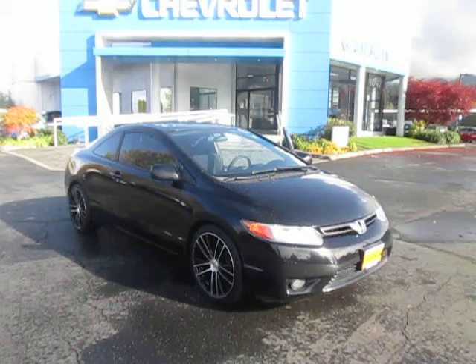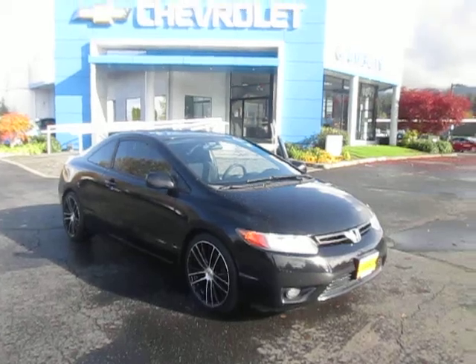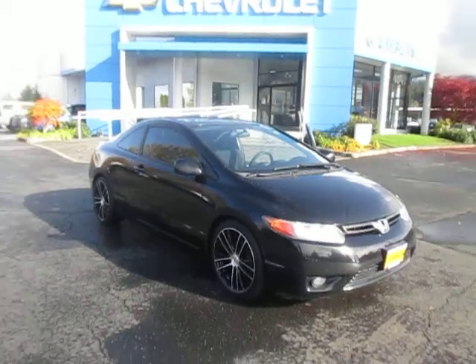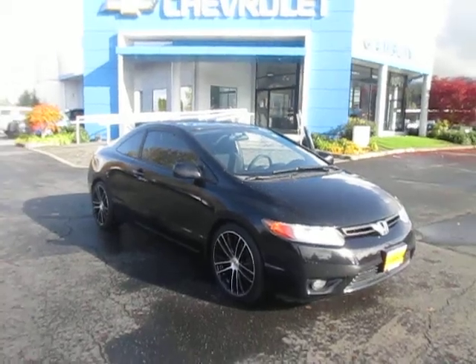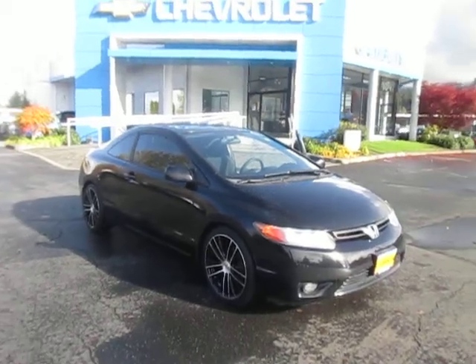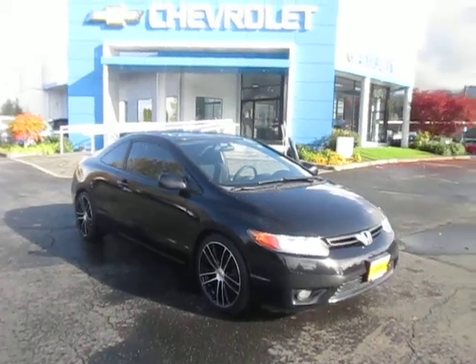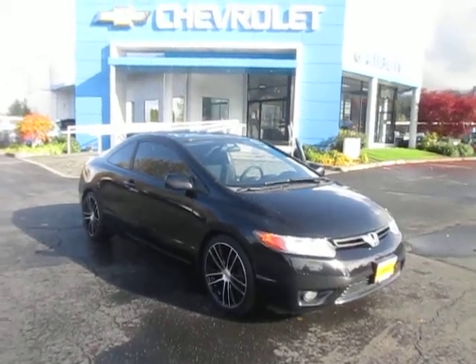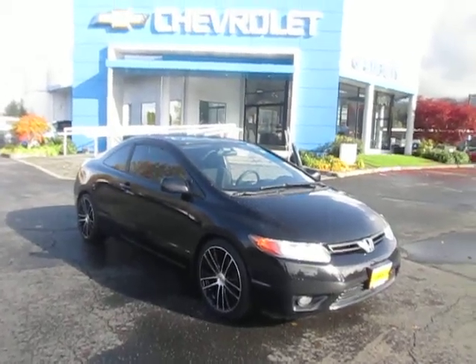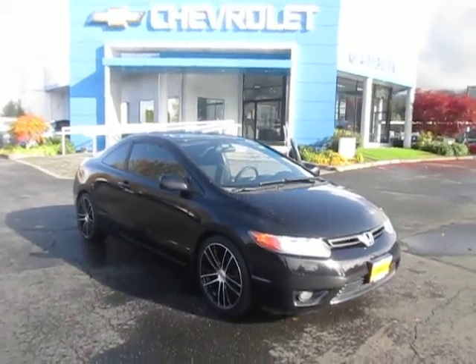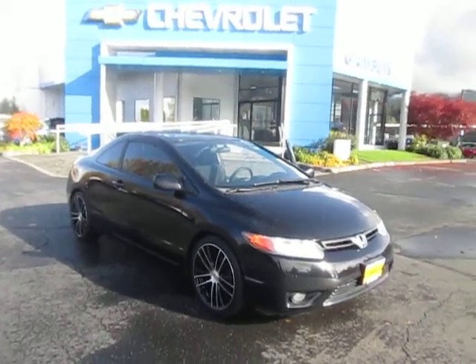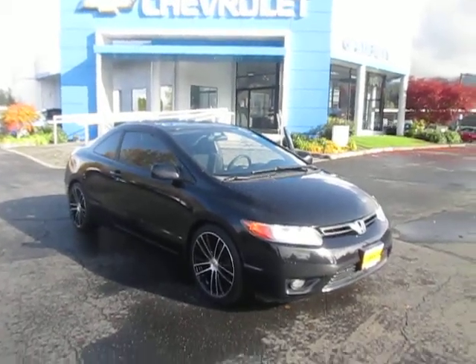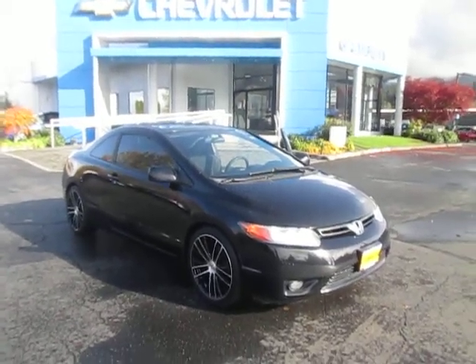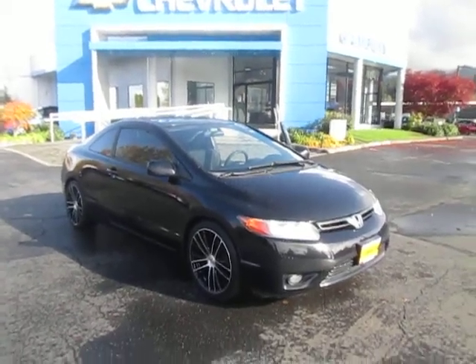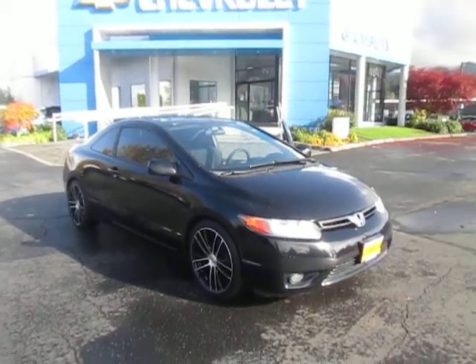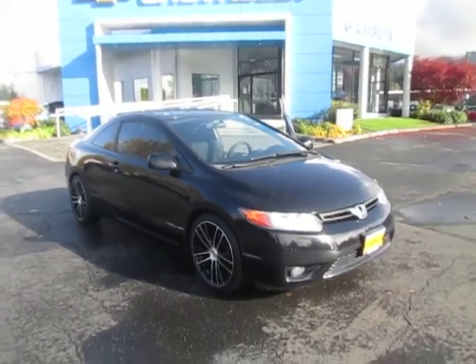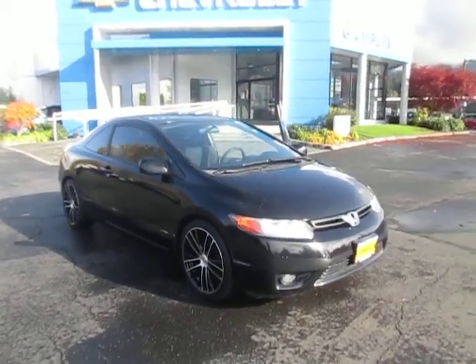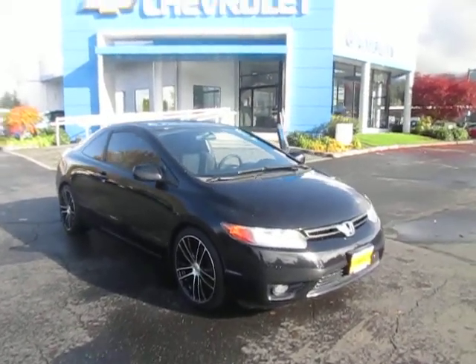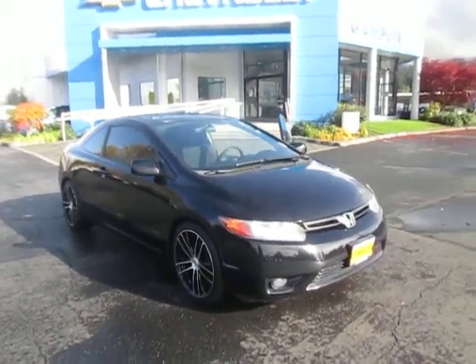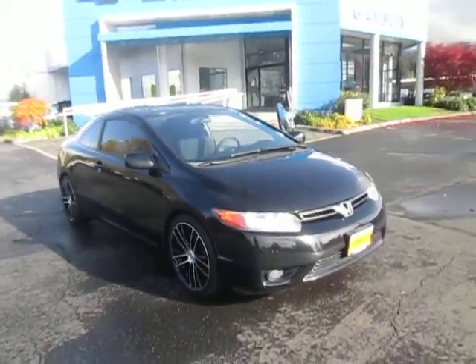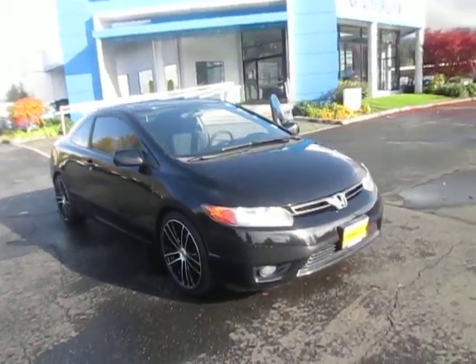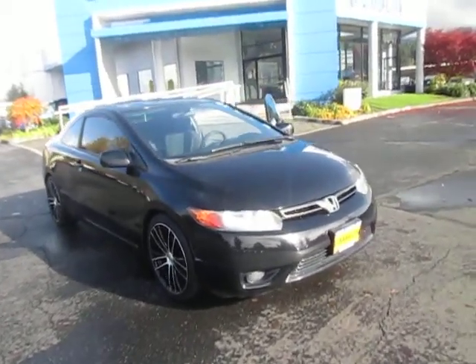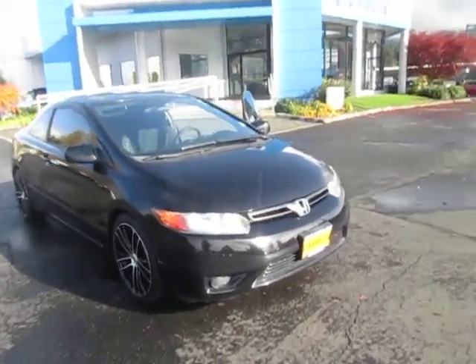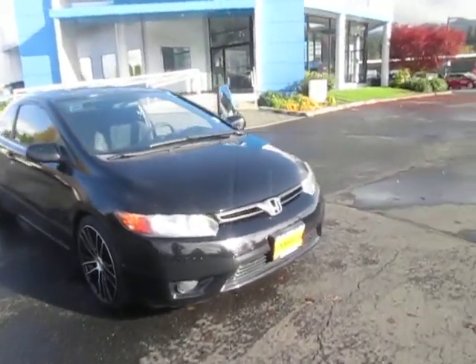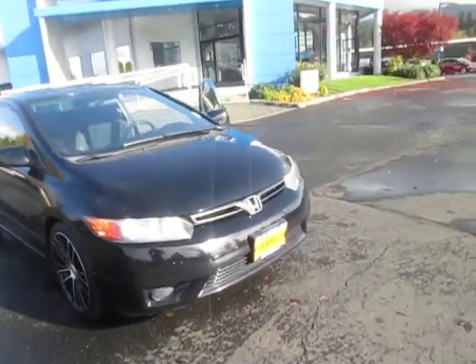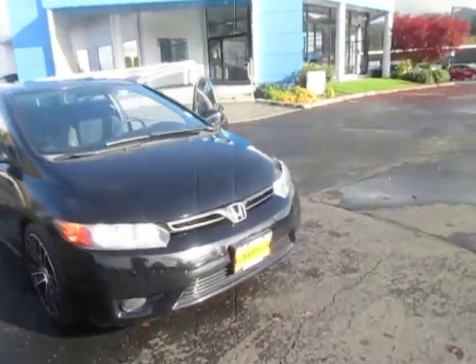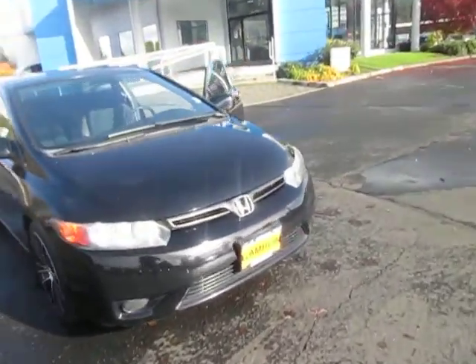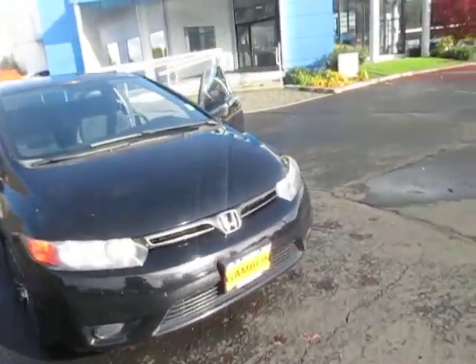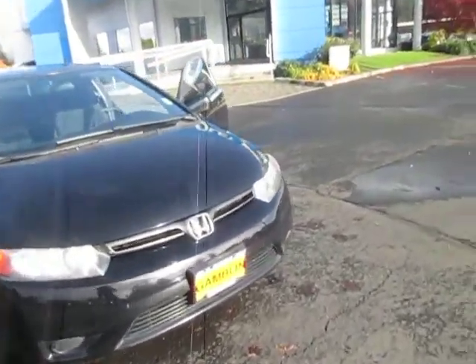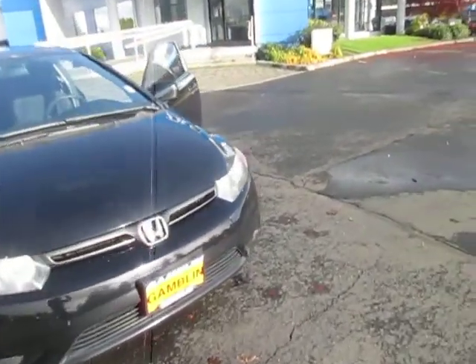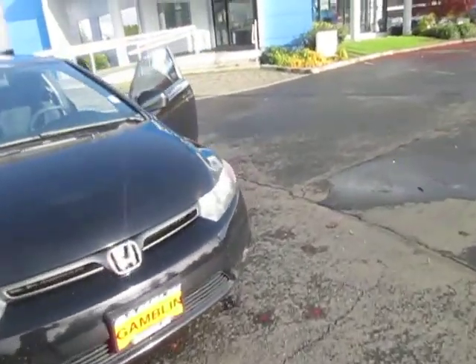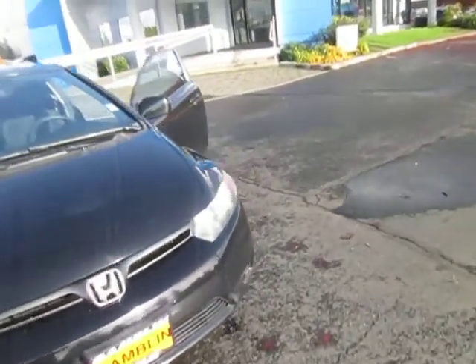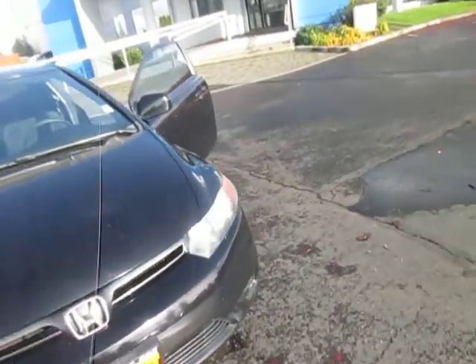Hi guys, welcome back to Gamblin' Motors here in Enumclaw, Washington. Today we have this 2007 Honda Civic.